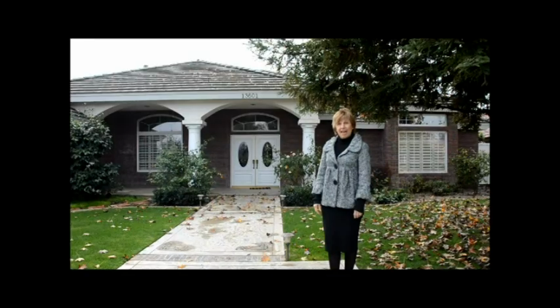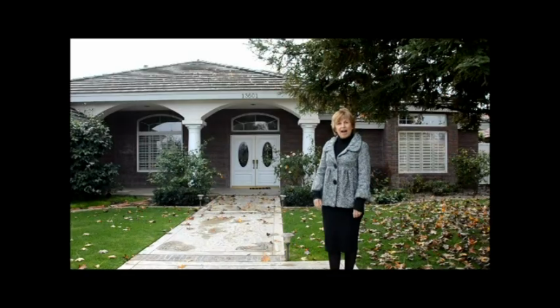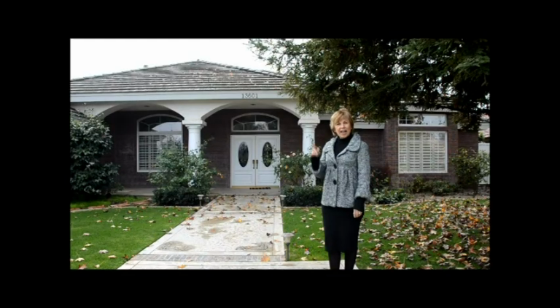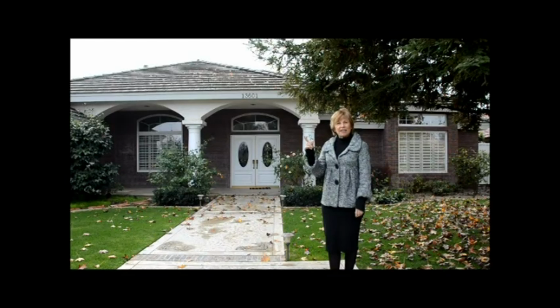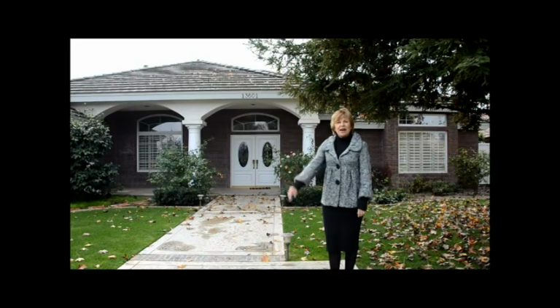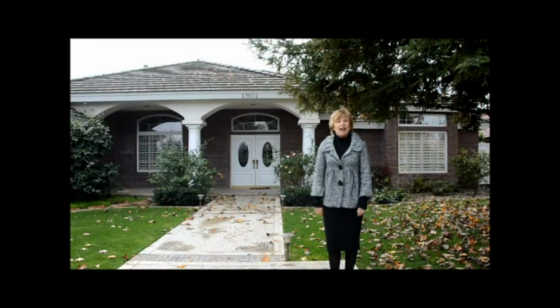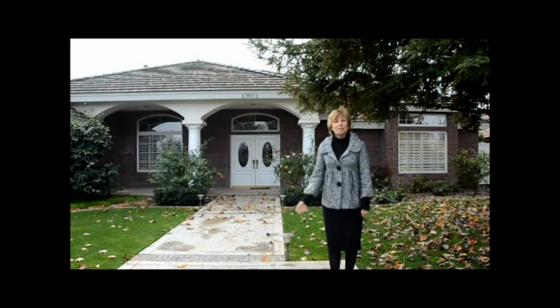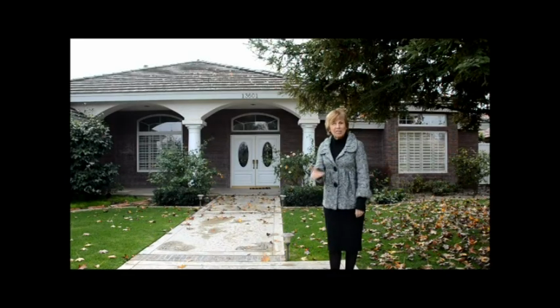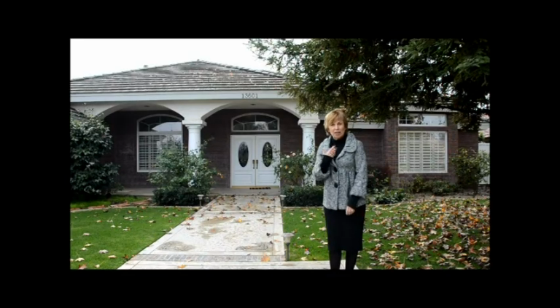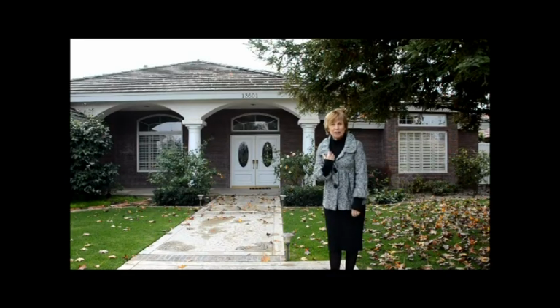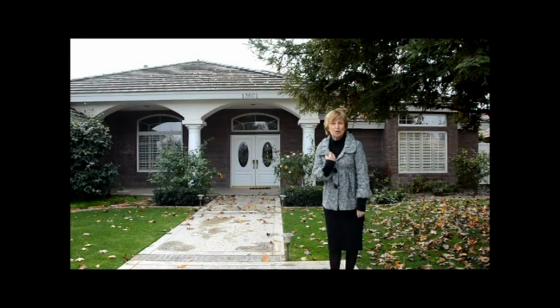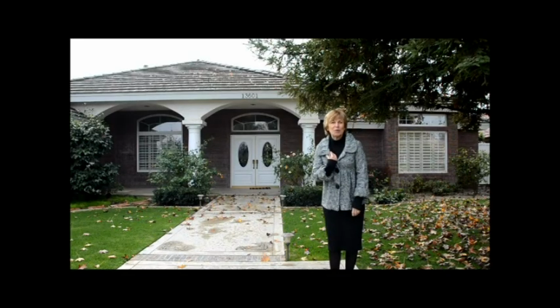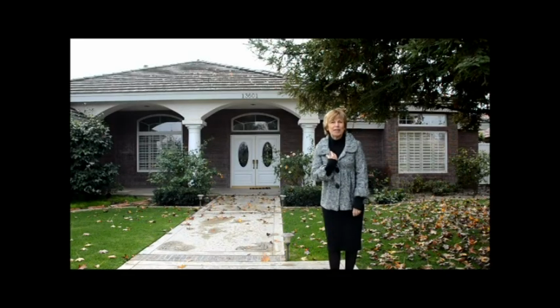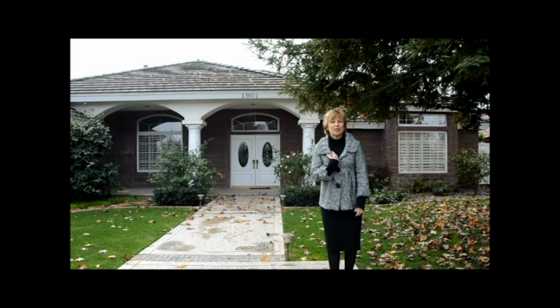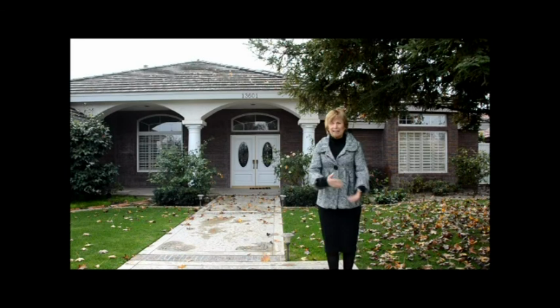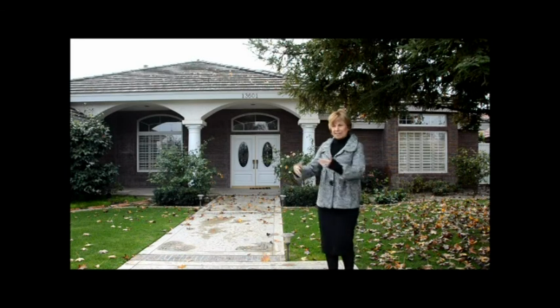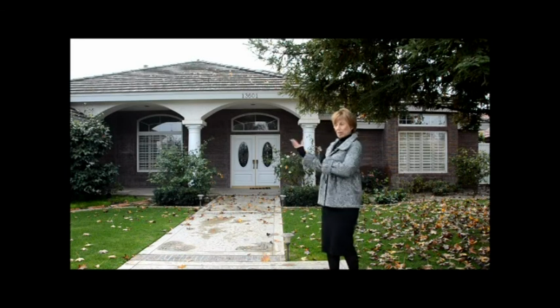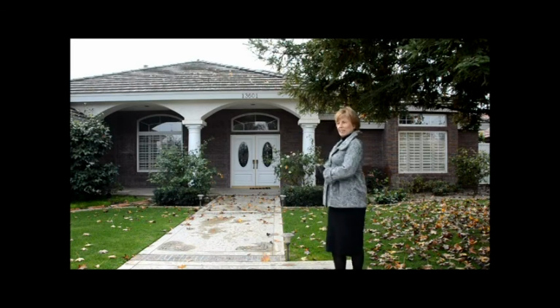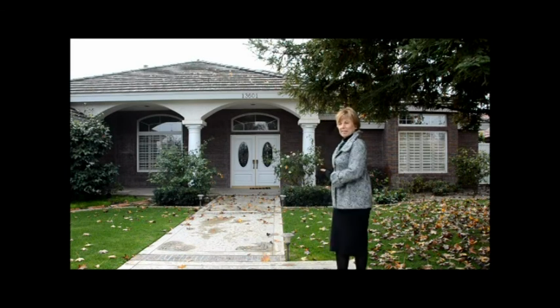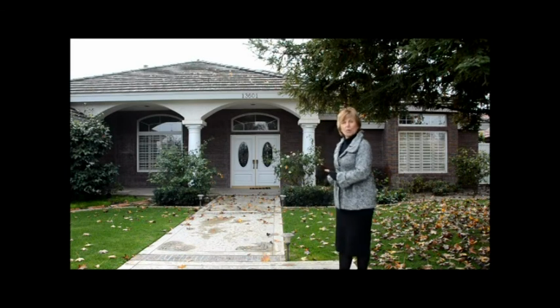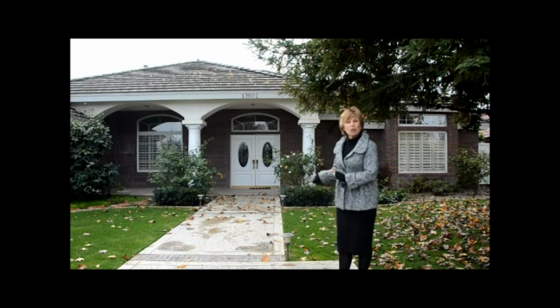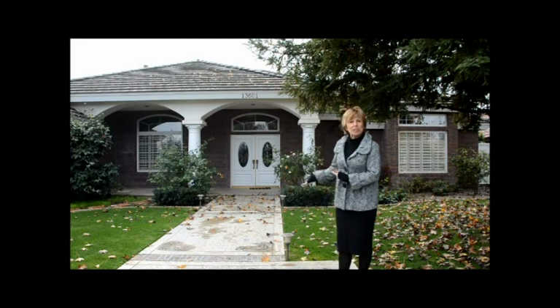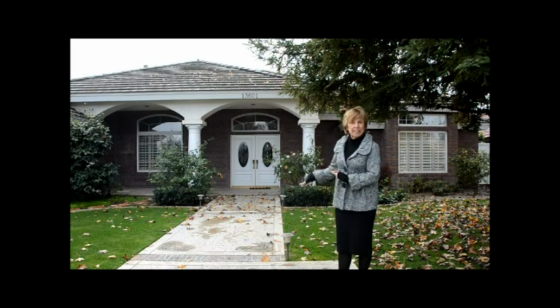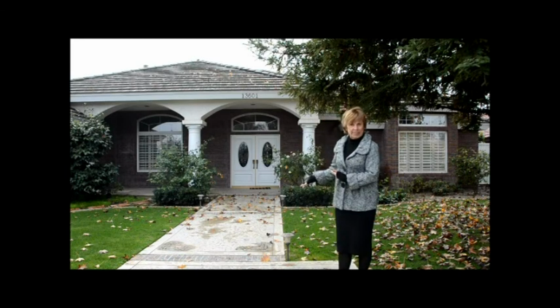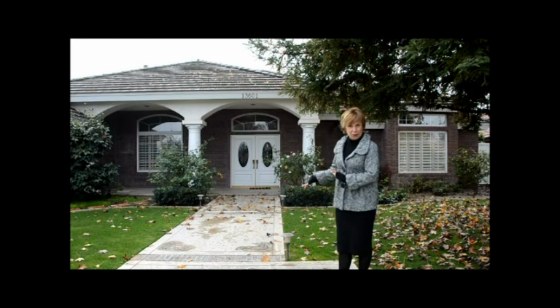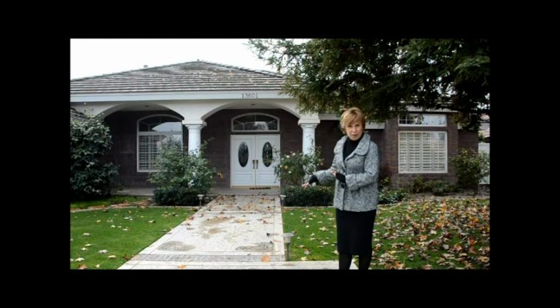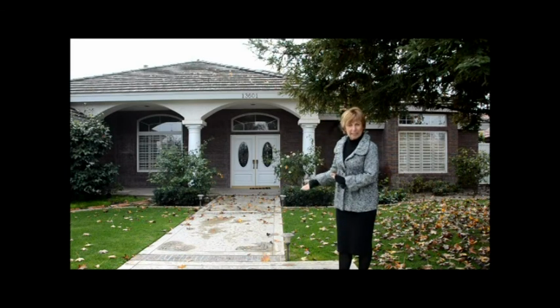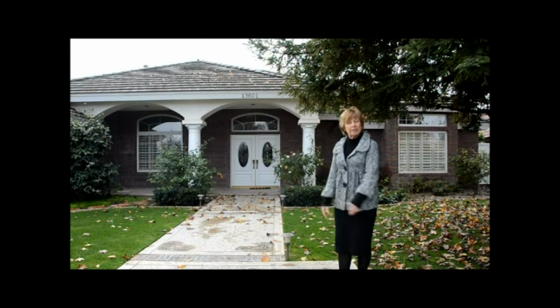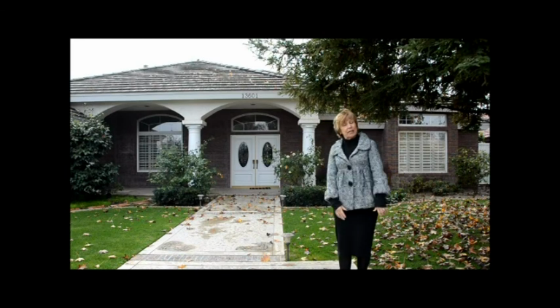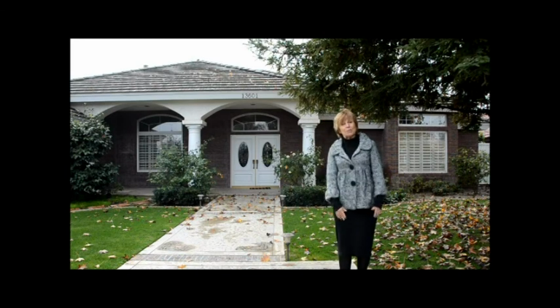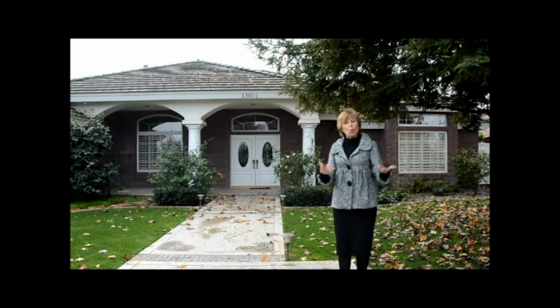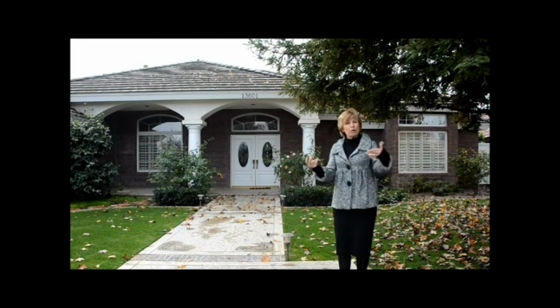Hi, I'm Terry Collins with Coldwell Banker and this is my listing at 13601 Cascade. Welcome!